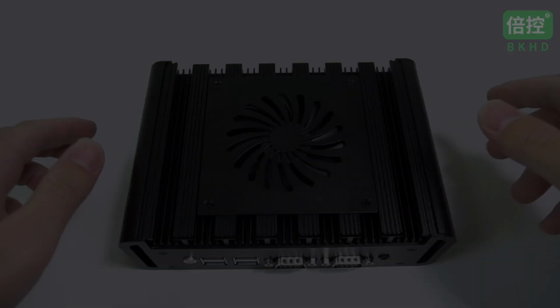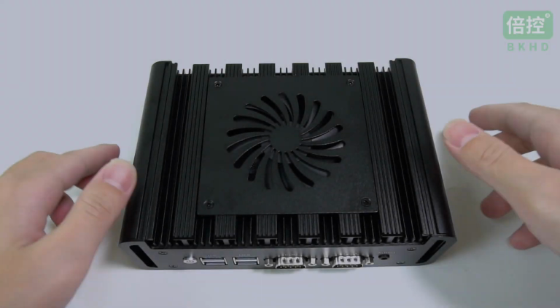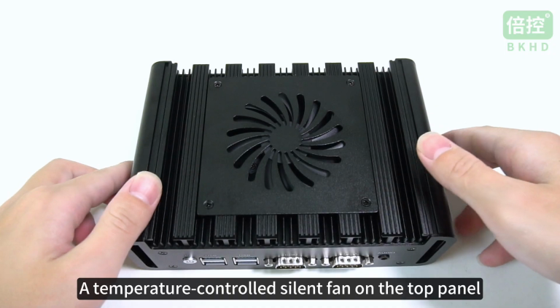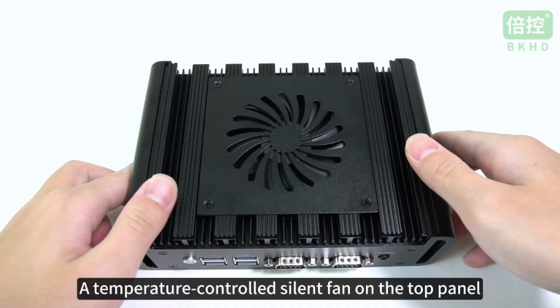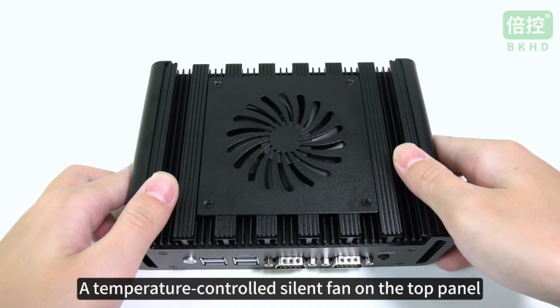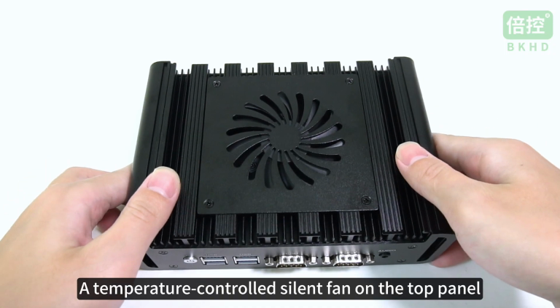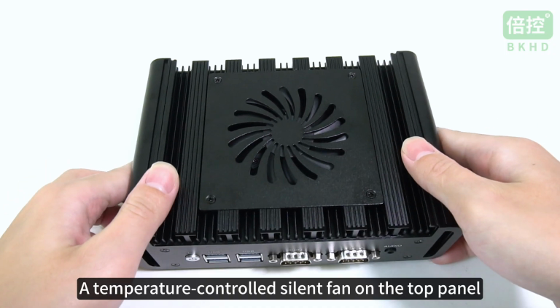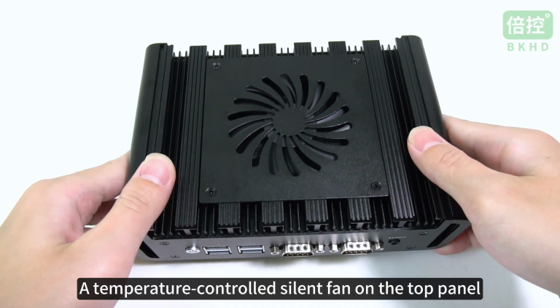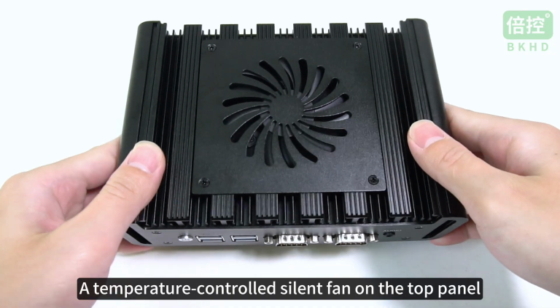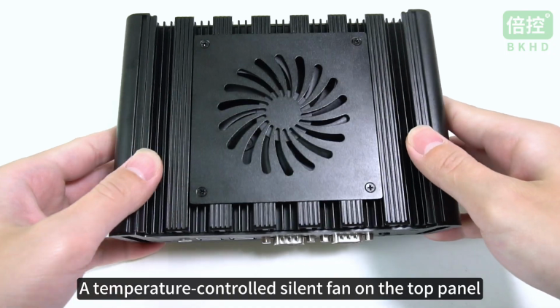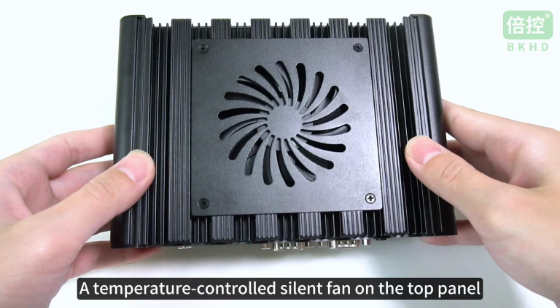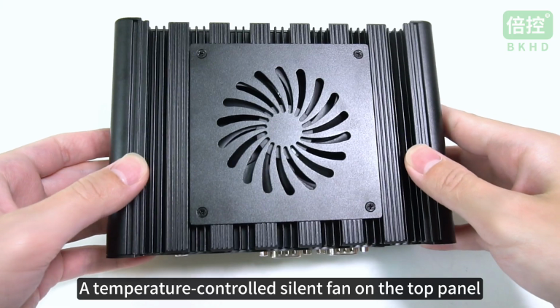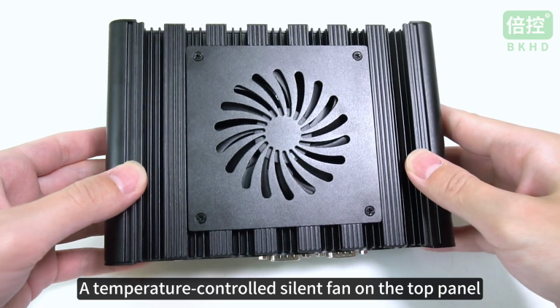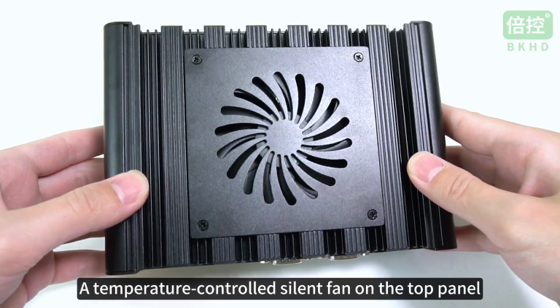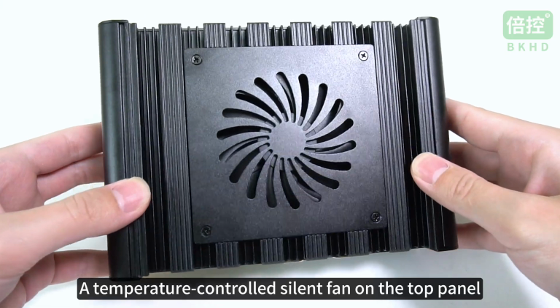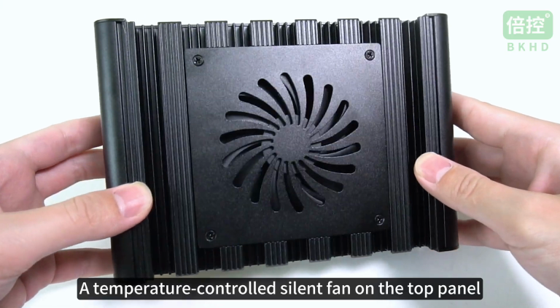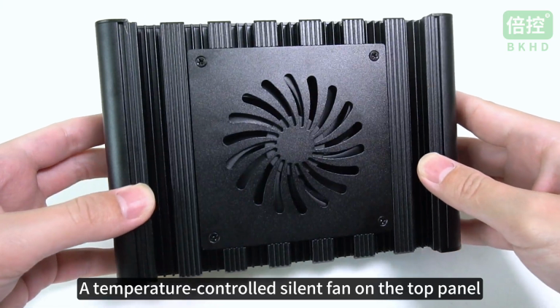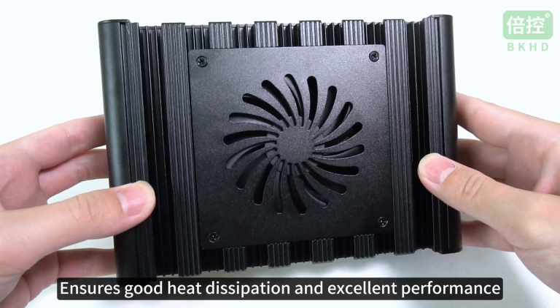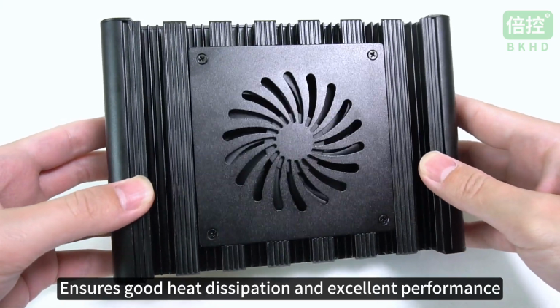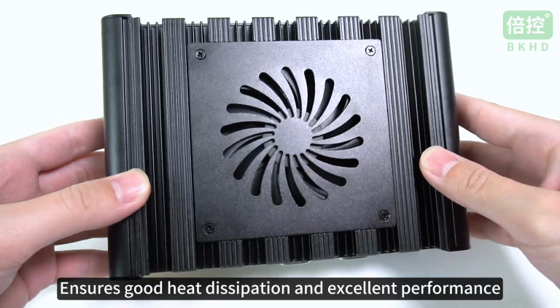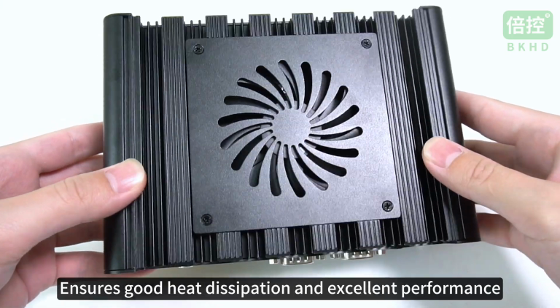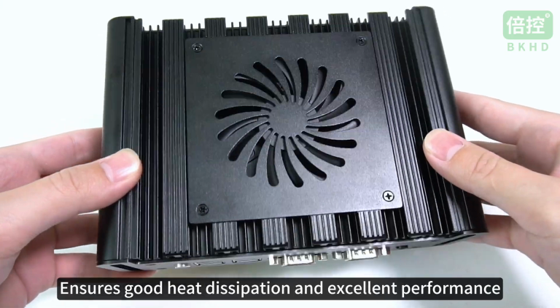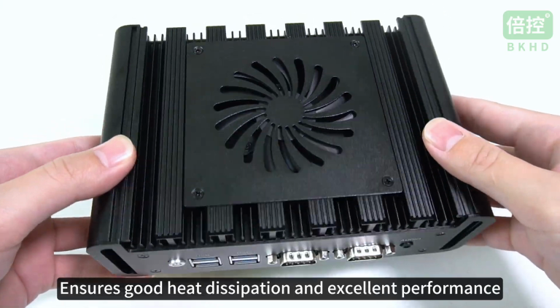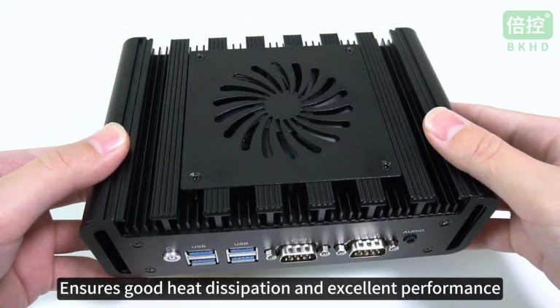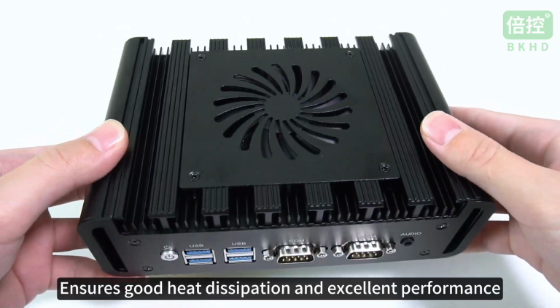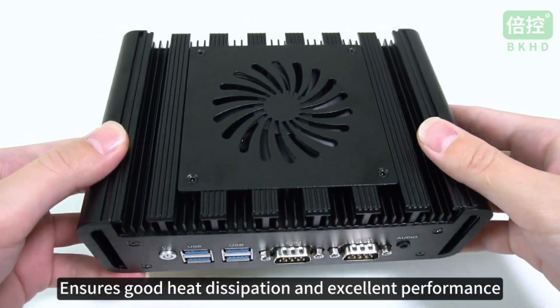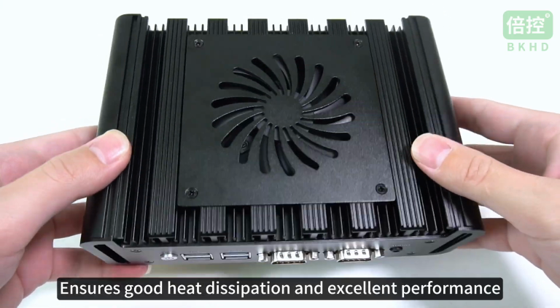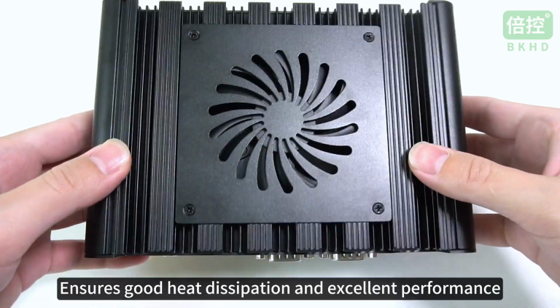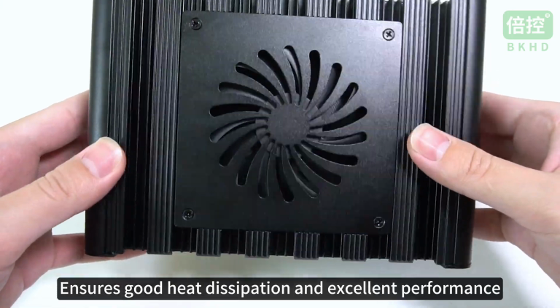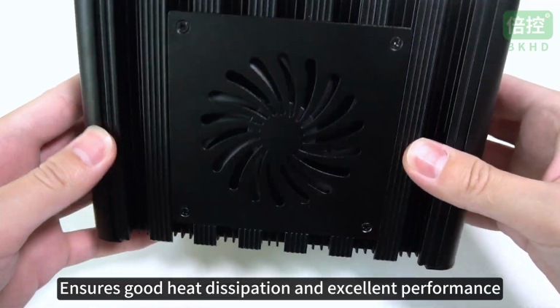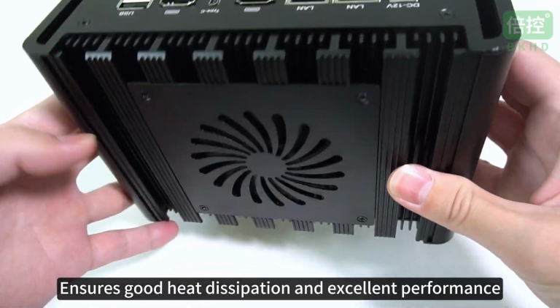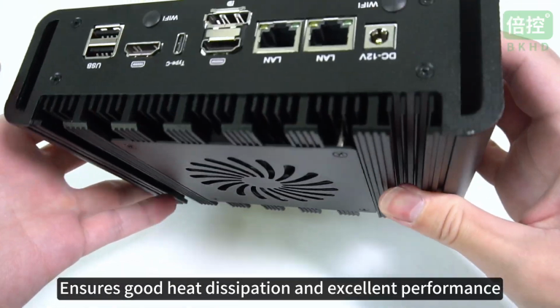A temperature-controlled silent fan on the top panel ensures good heat dissipation and excellent performance.